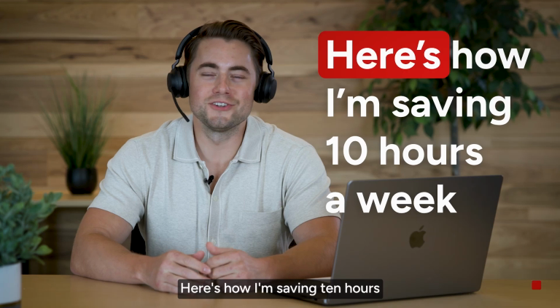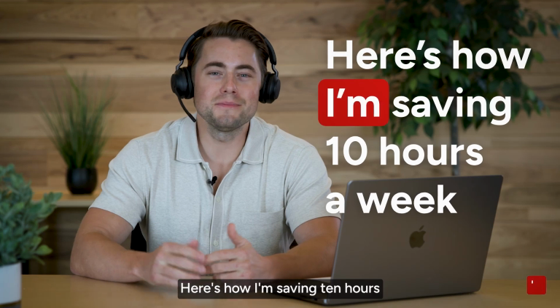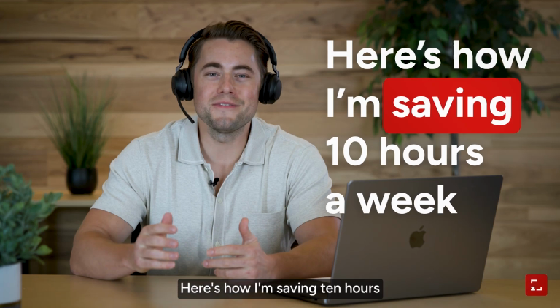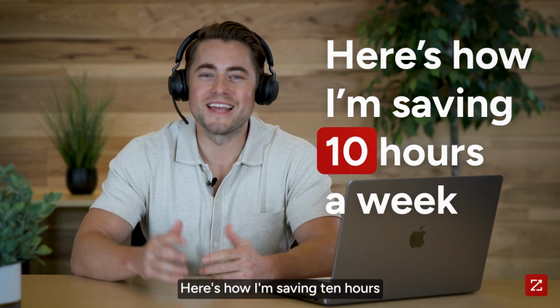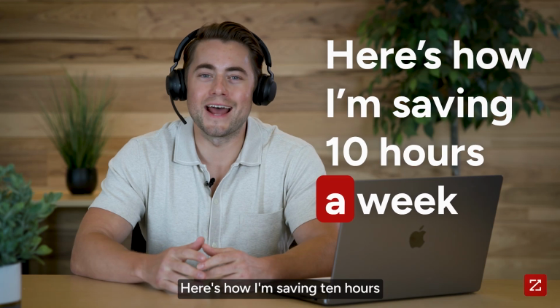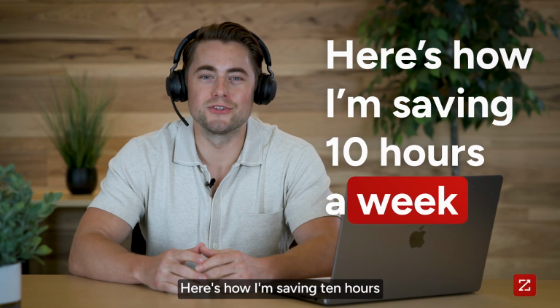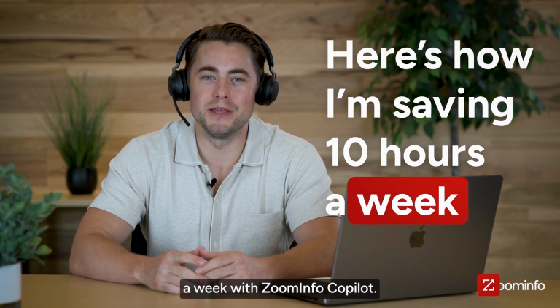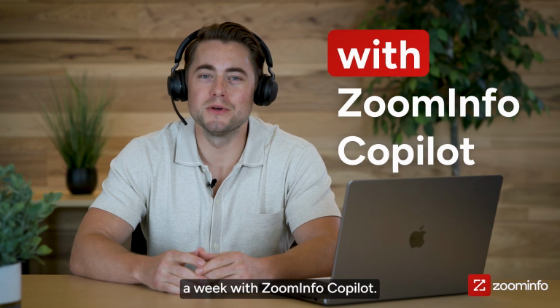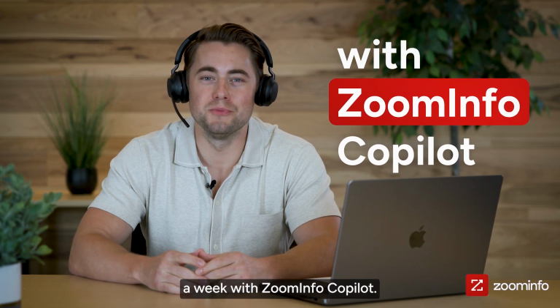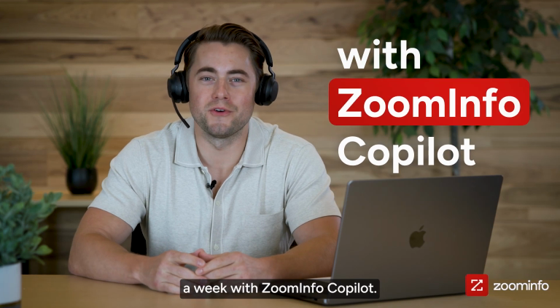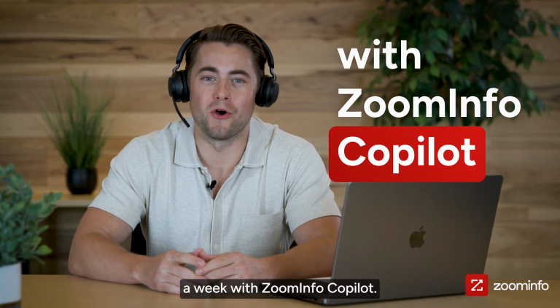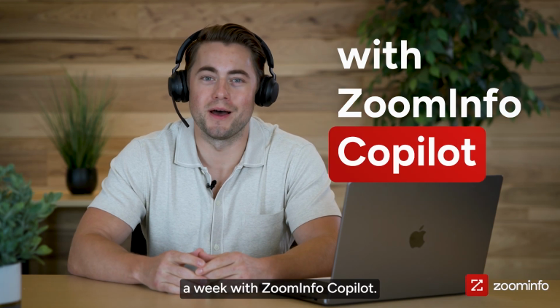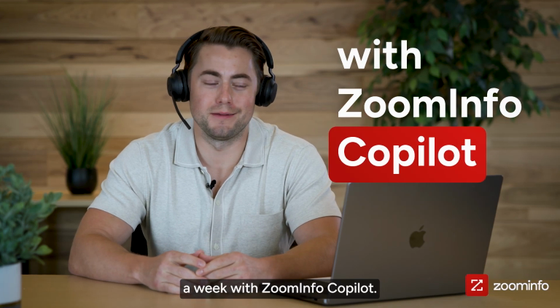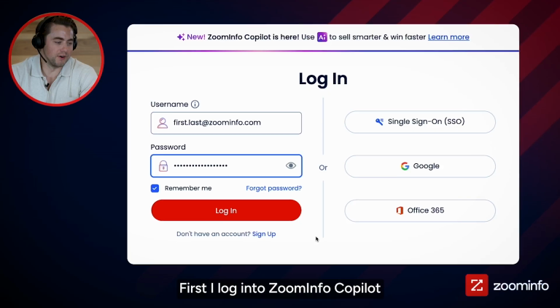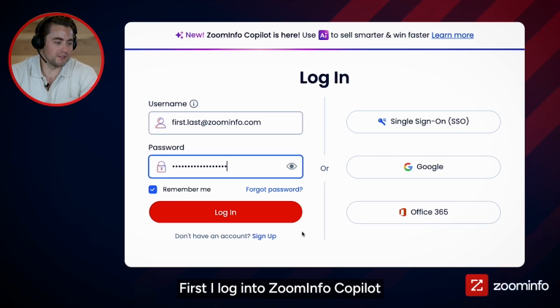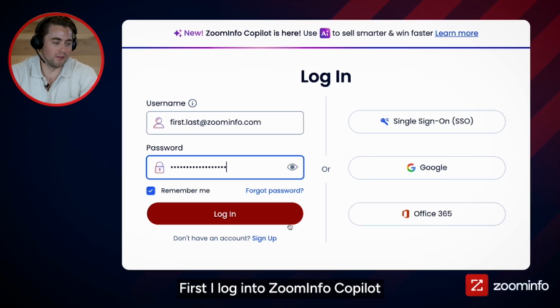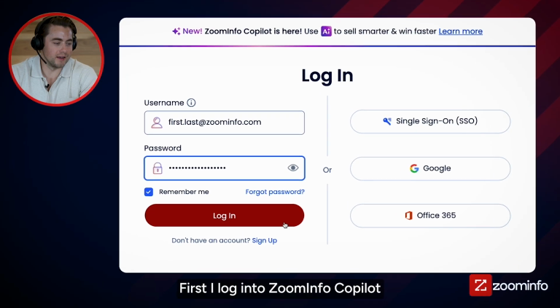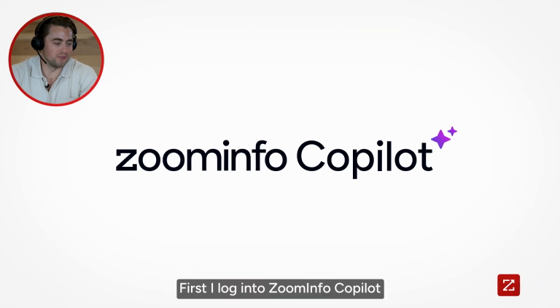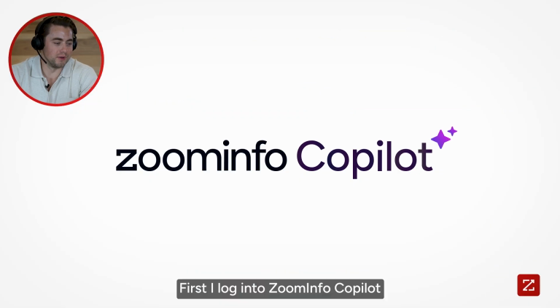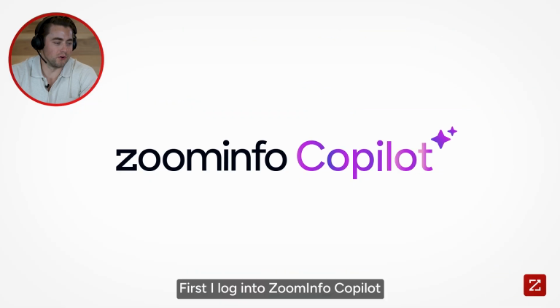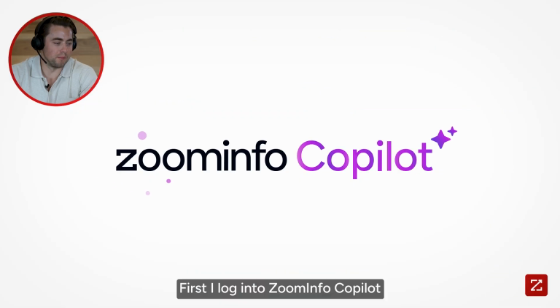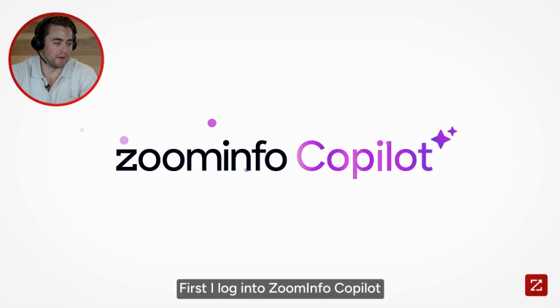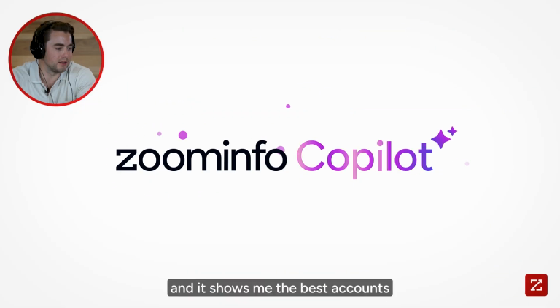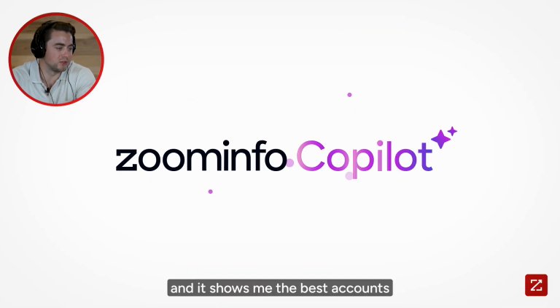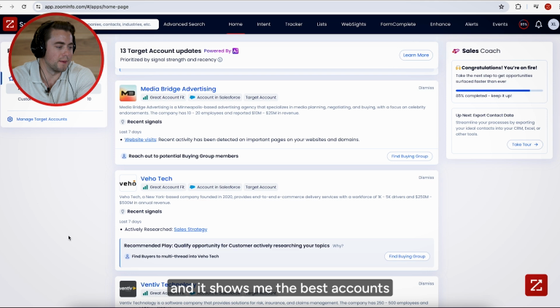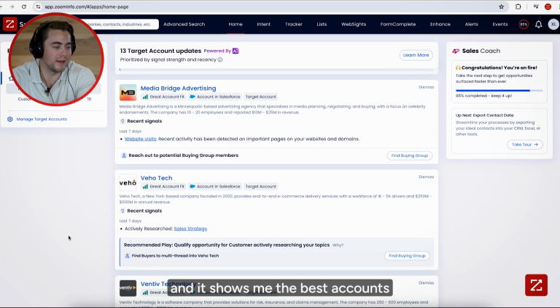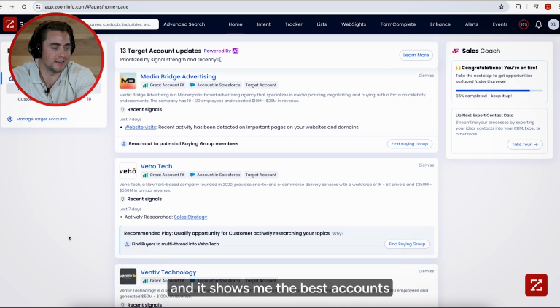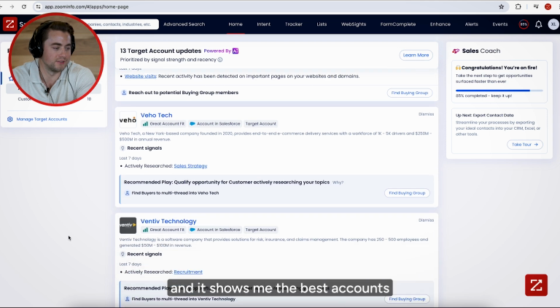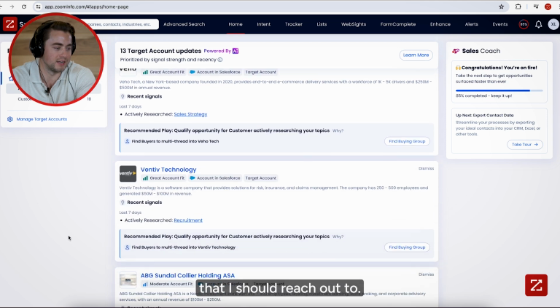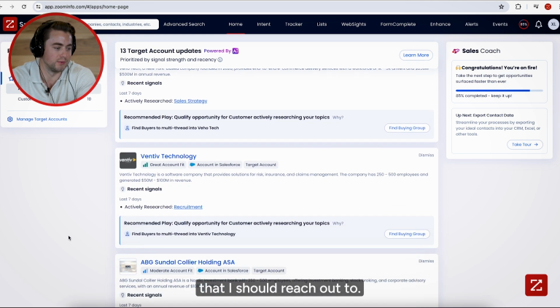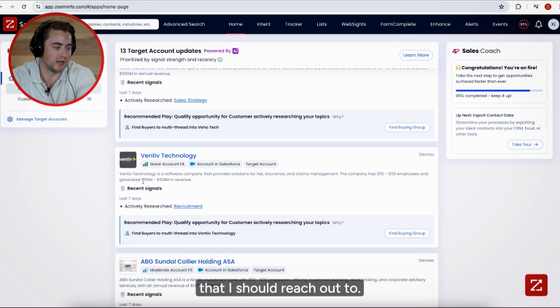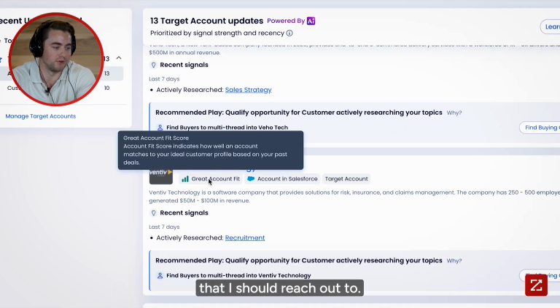Here's how I'm saving 10 hours a week with ZoomInfo Co-Pilot. First, I log into ZoomInfo Co-Pilot and it shows me the best accounts that I should reach out to.